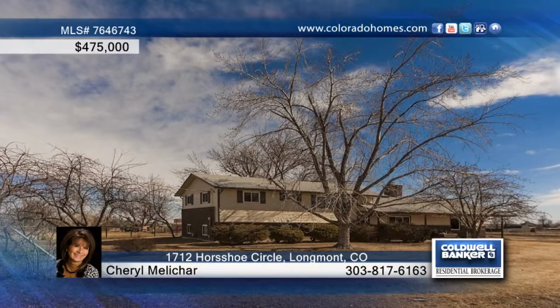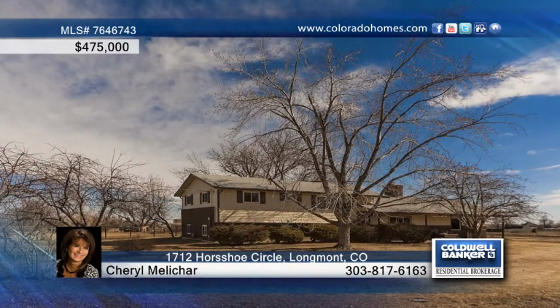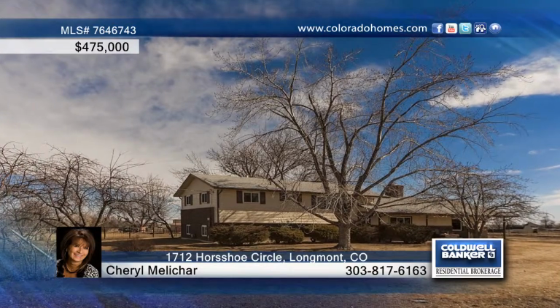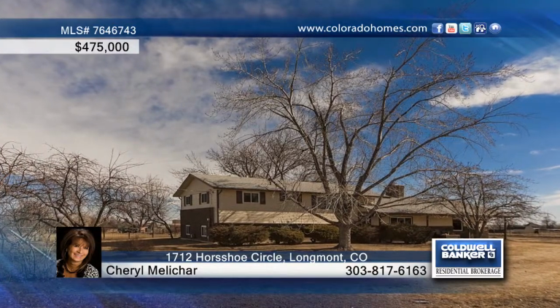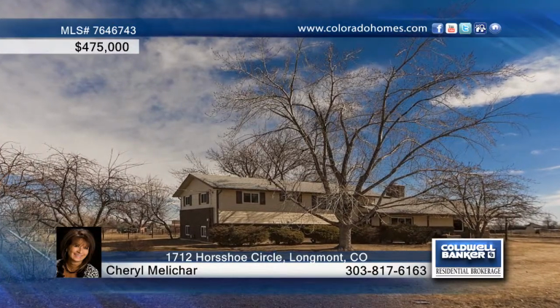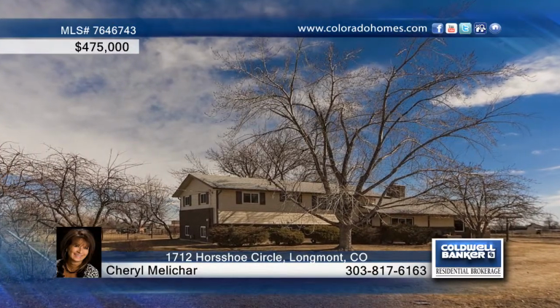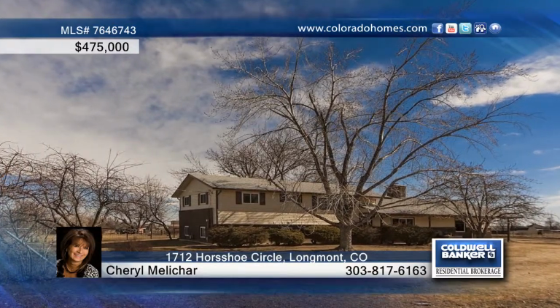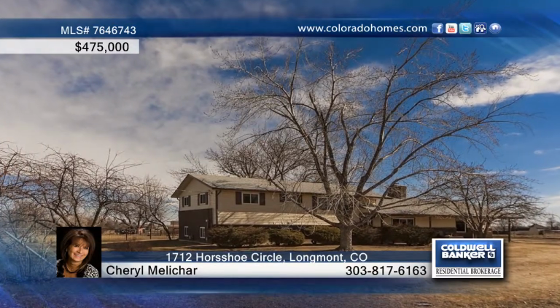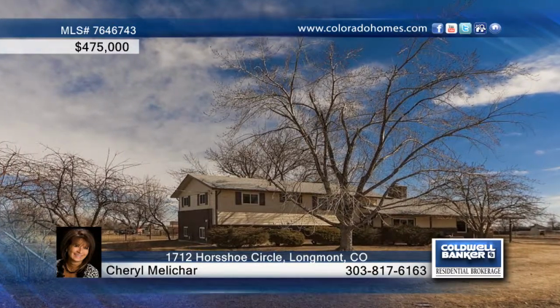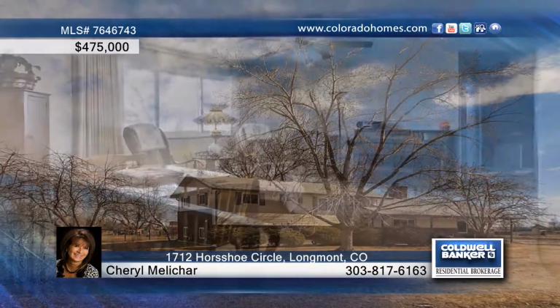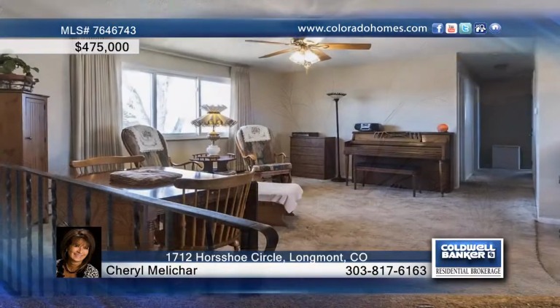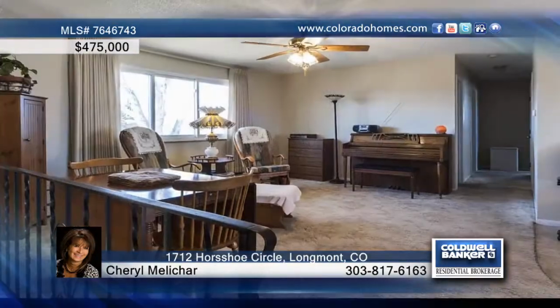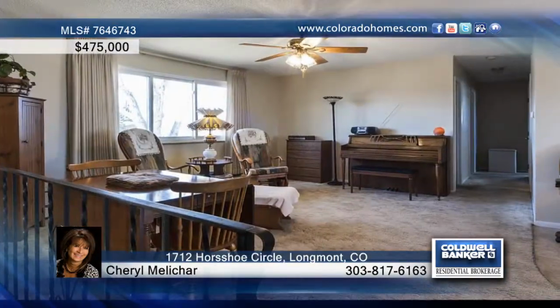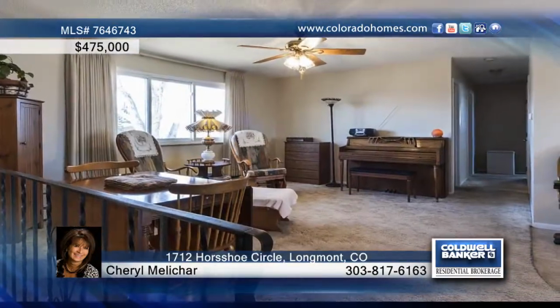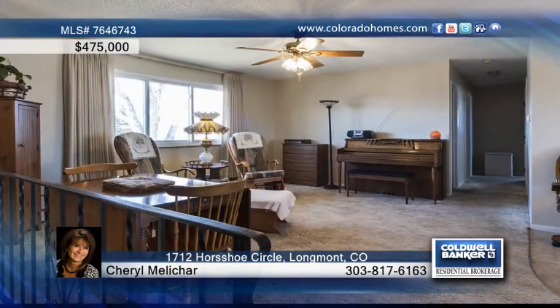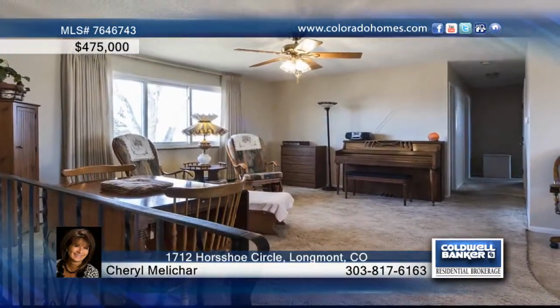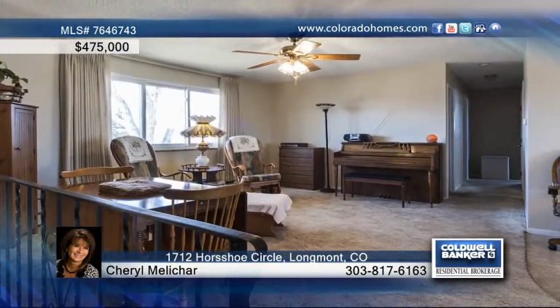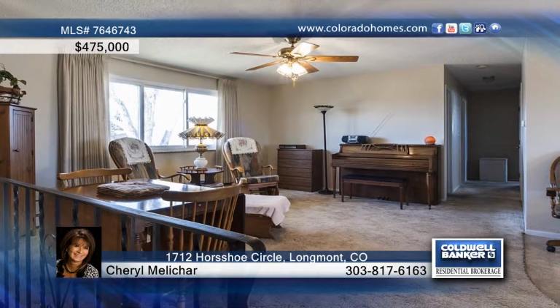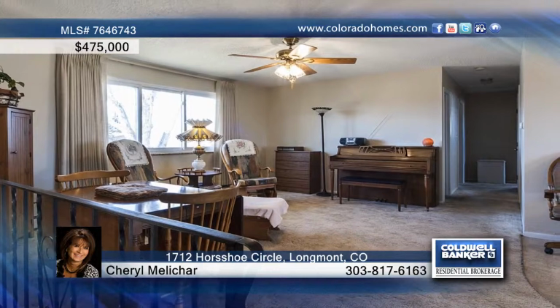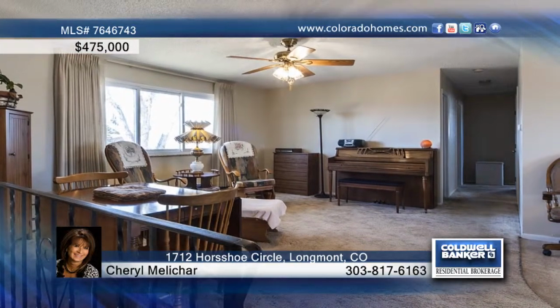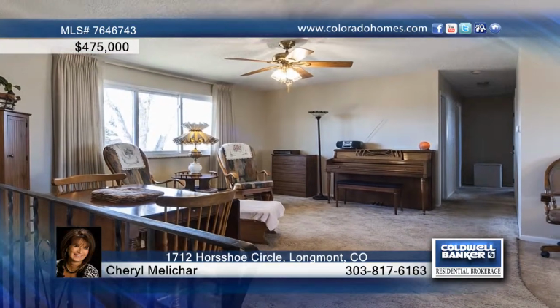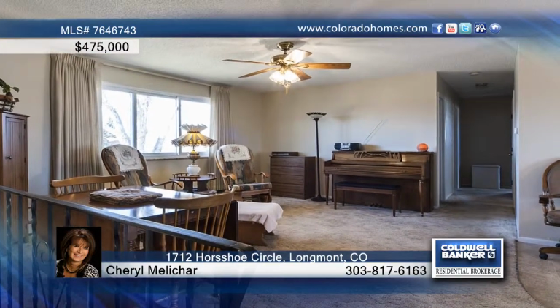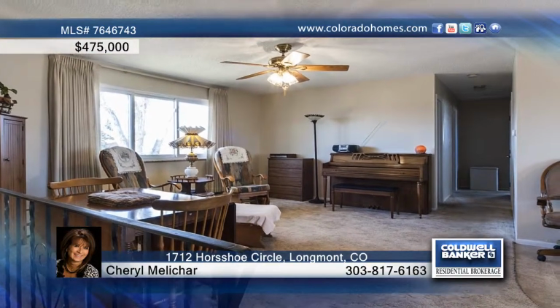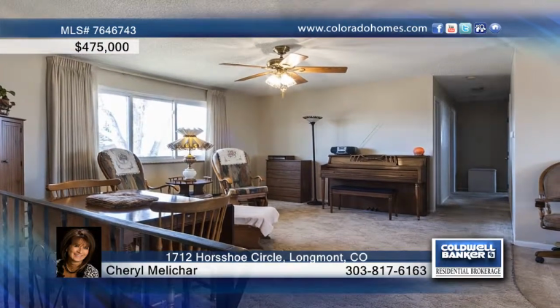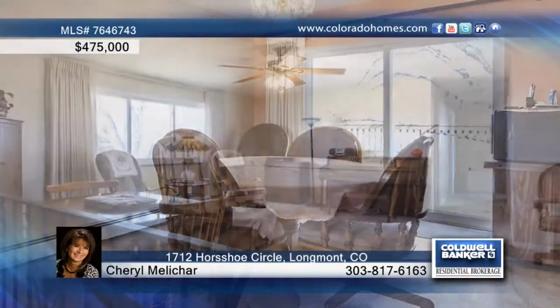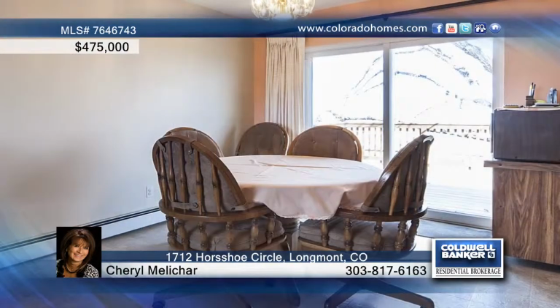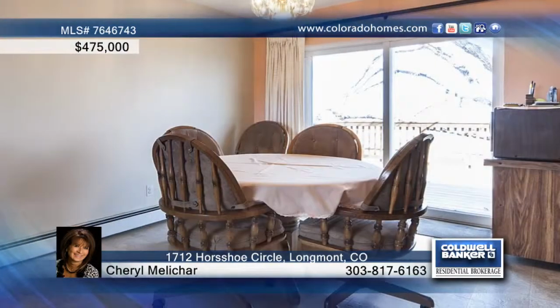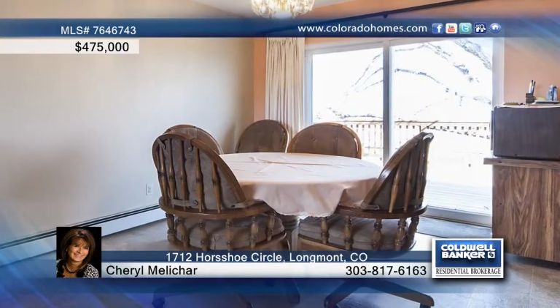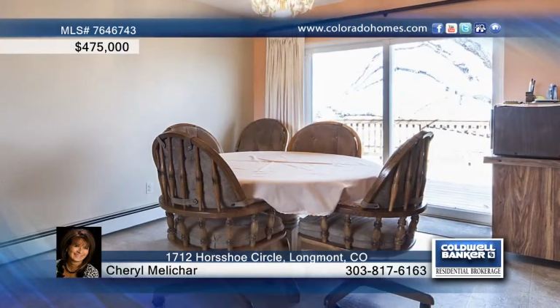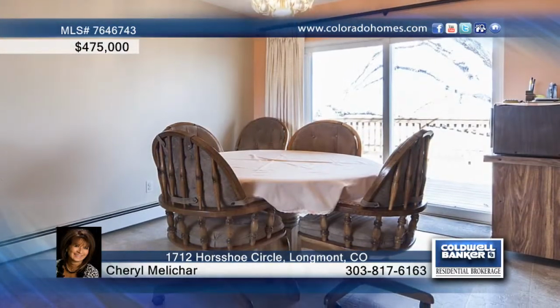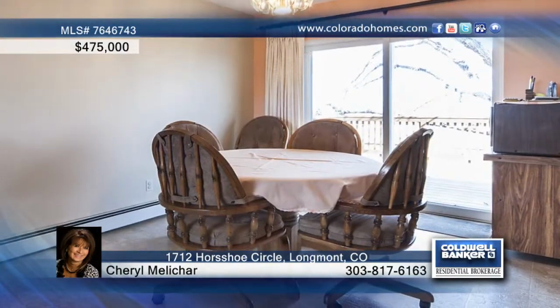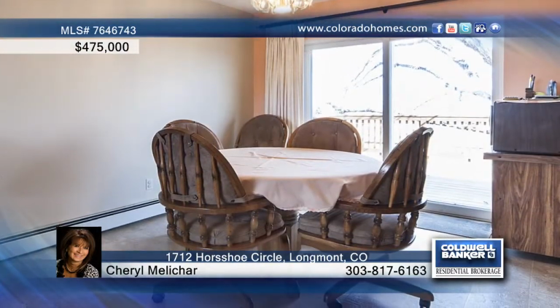Don't miss this well-maintained 2-acre horse property with mountain views. This property is as neat and clean as they come, with 5 bedrooms and 2 baths.